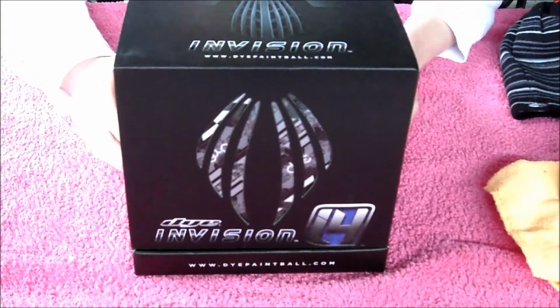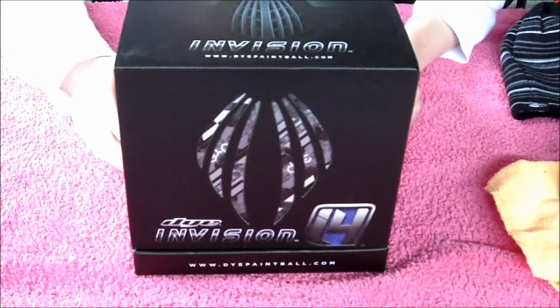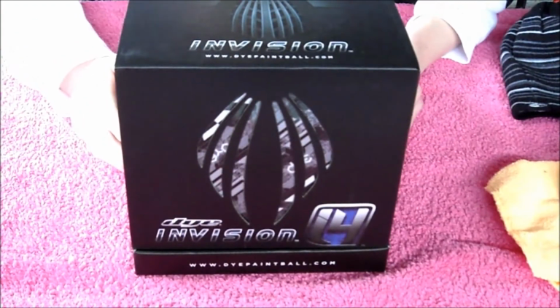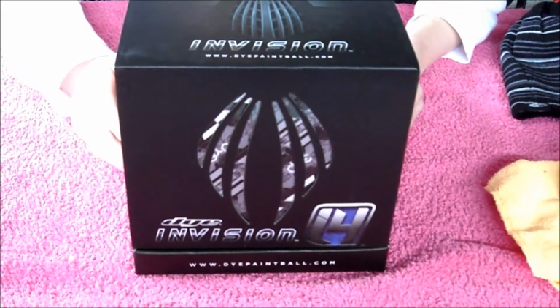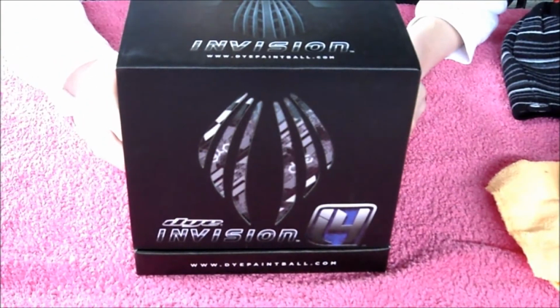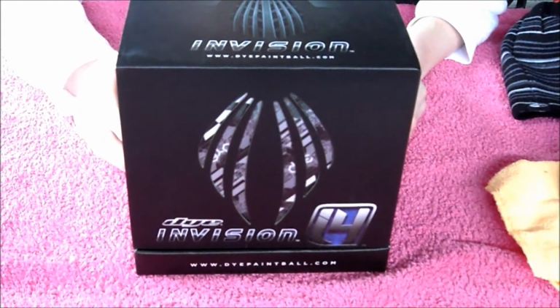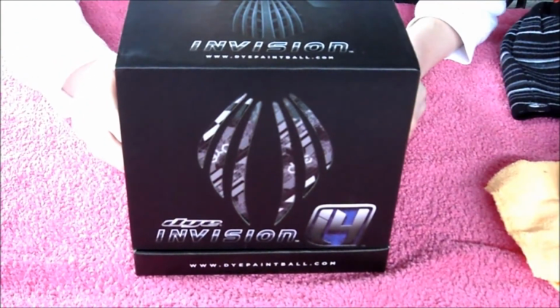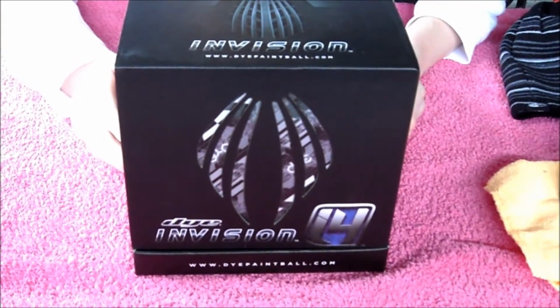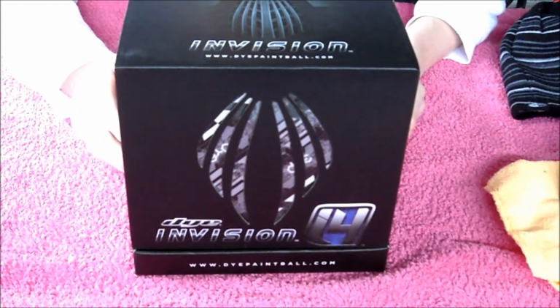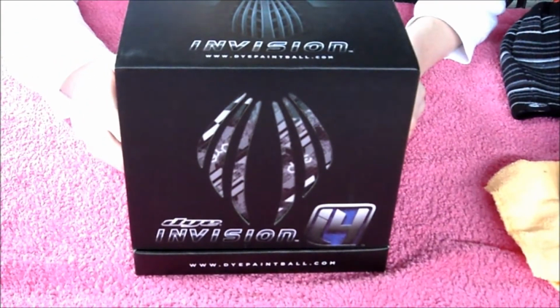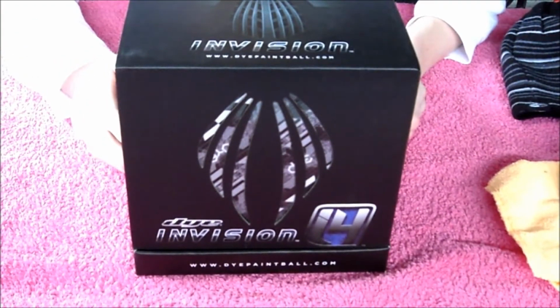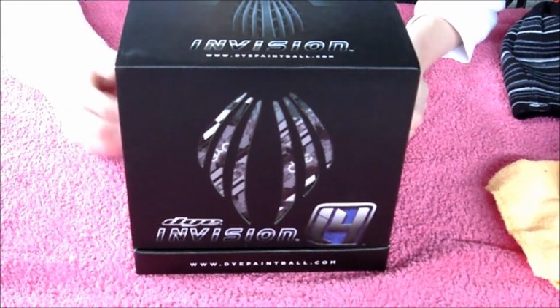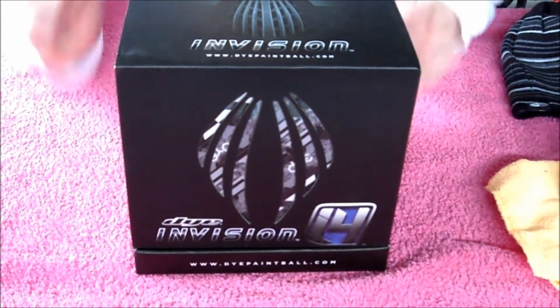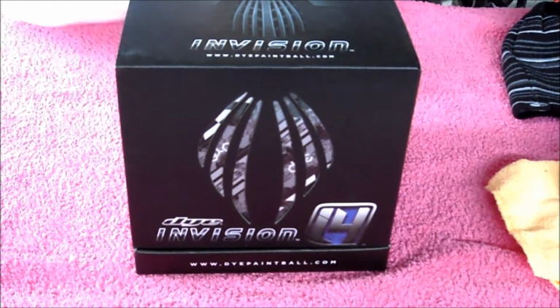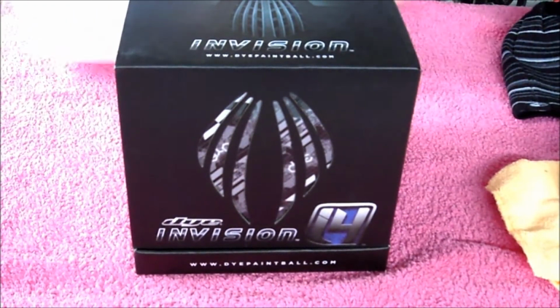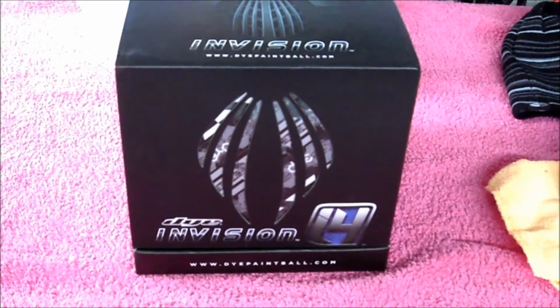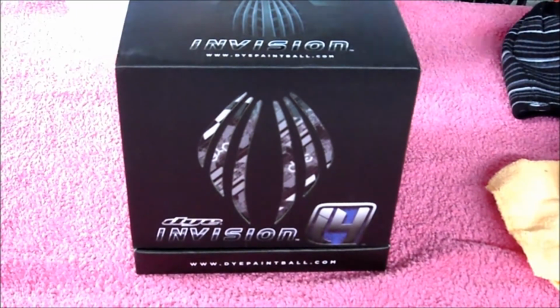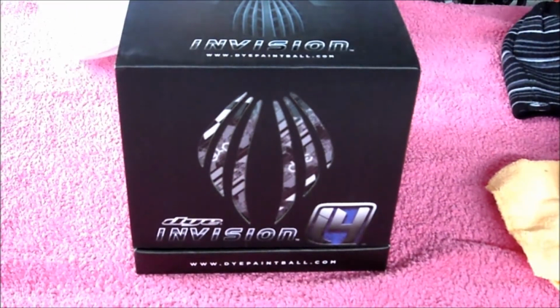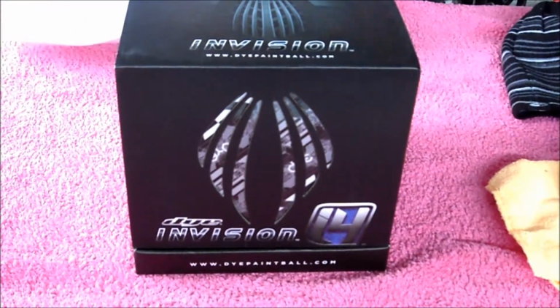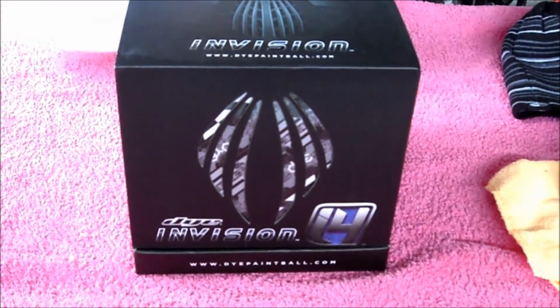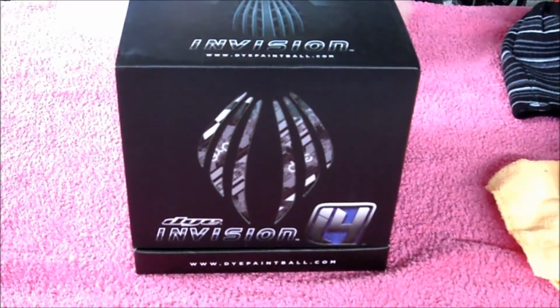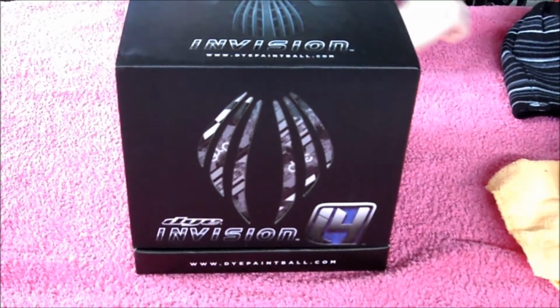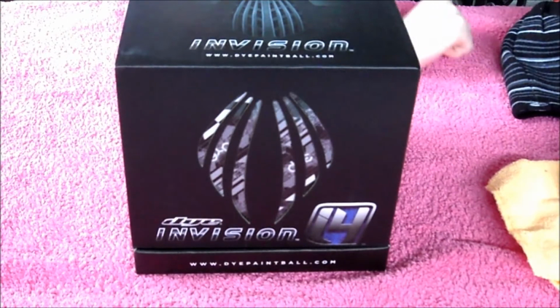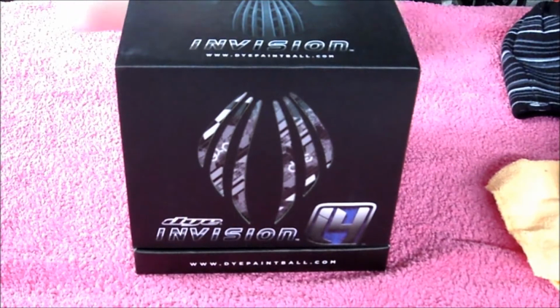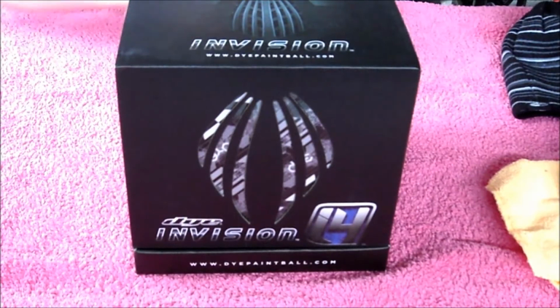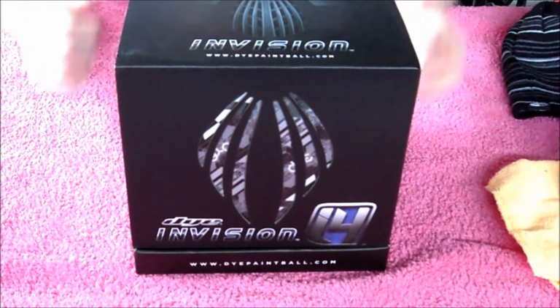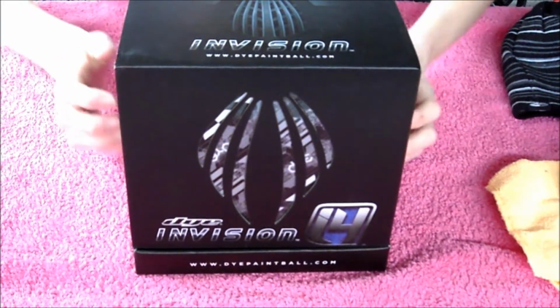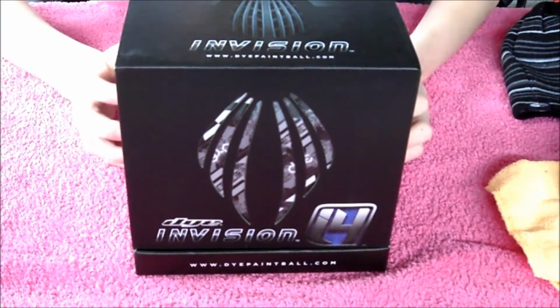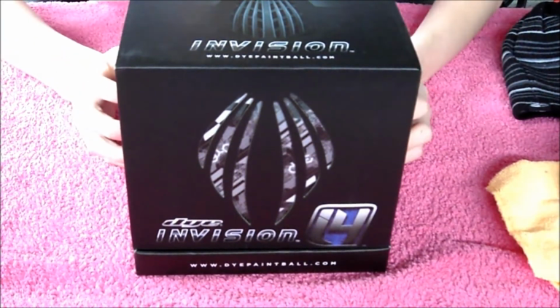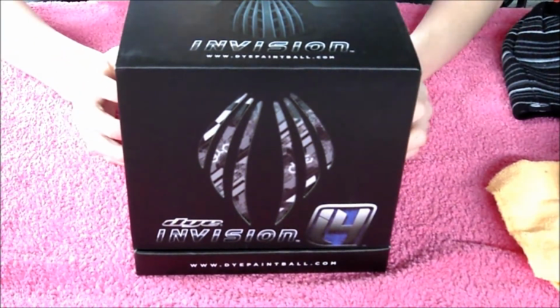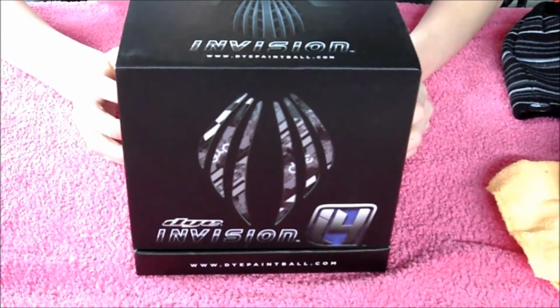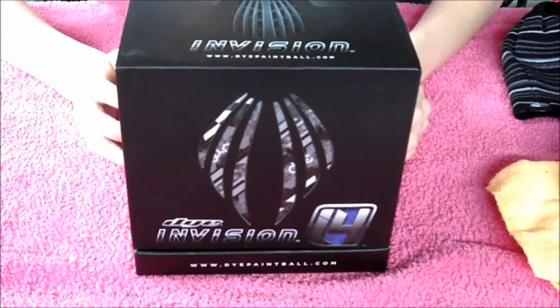Hey YouTube, Pat from Carolina Nightmare here. I'm going to be doing the review on the Dye i4s.